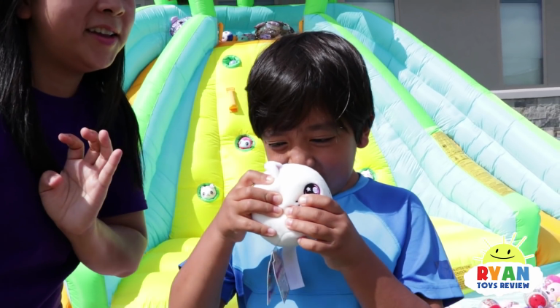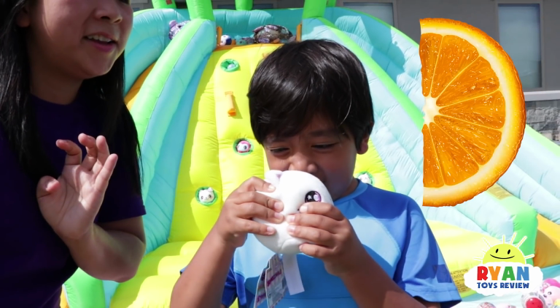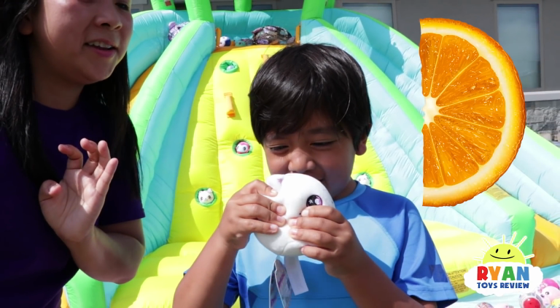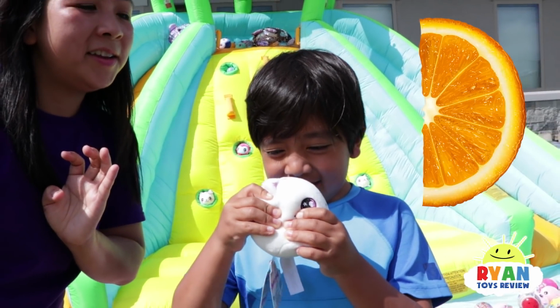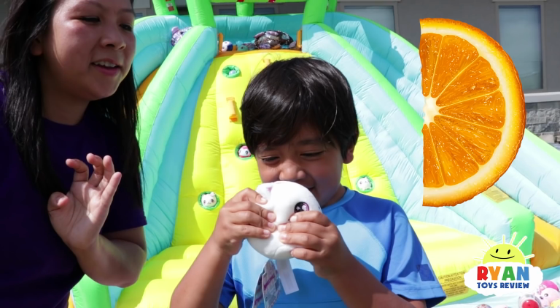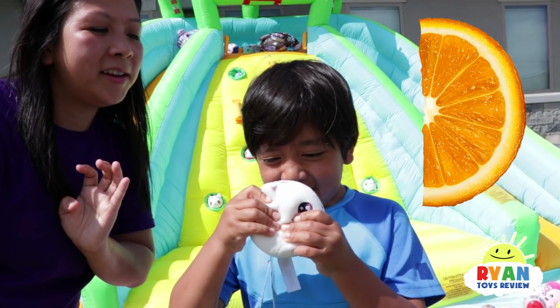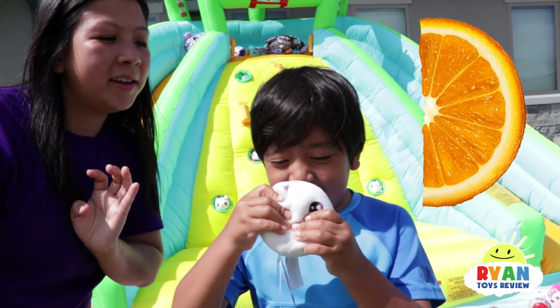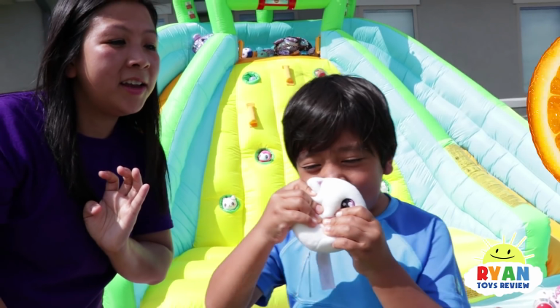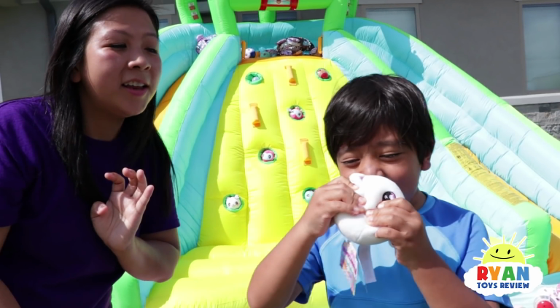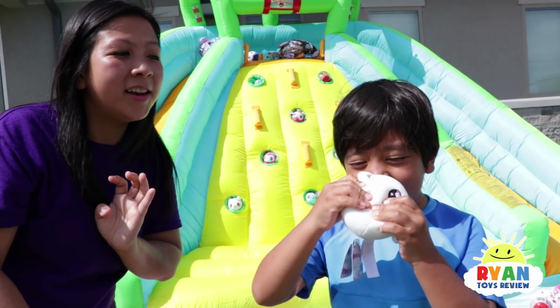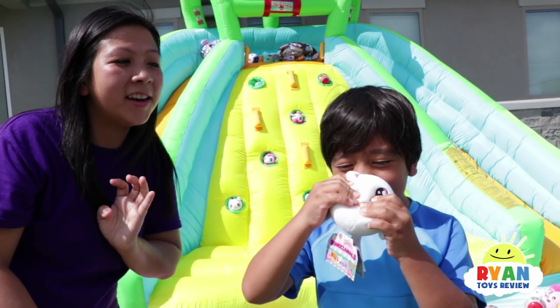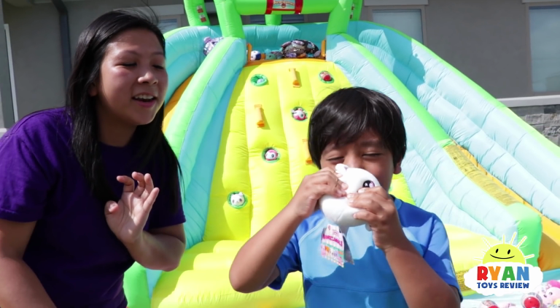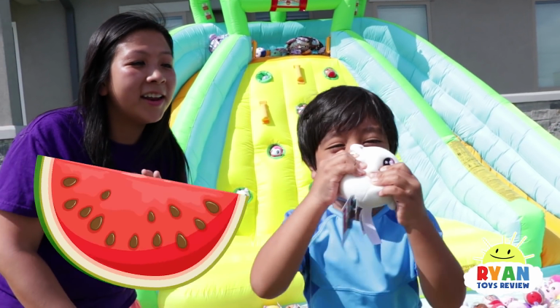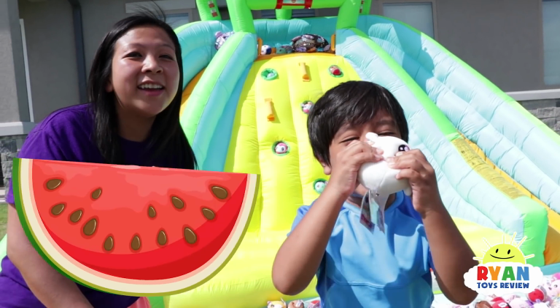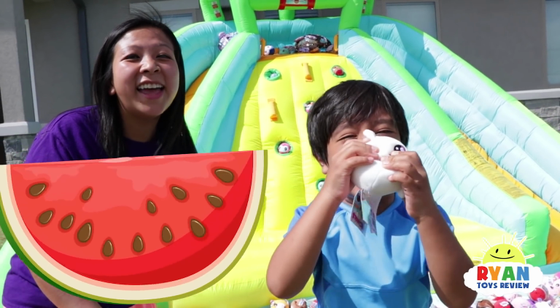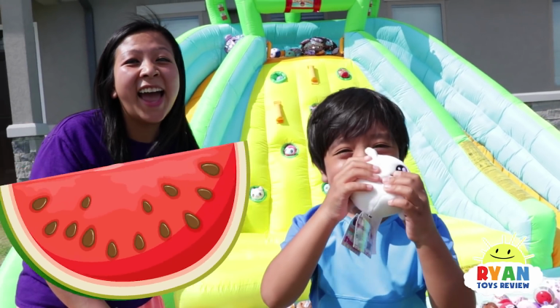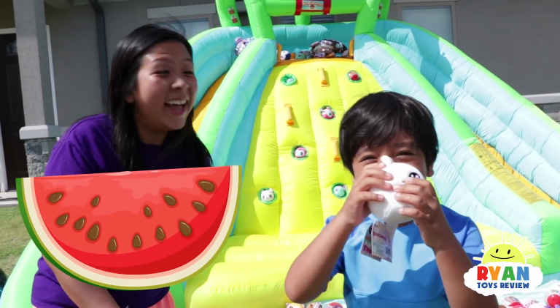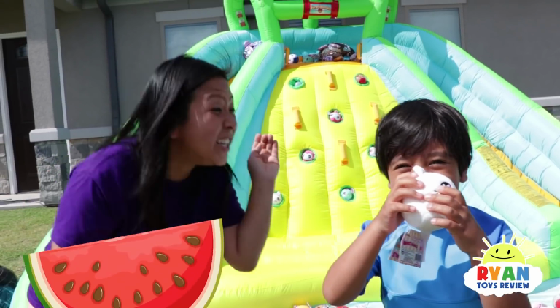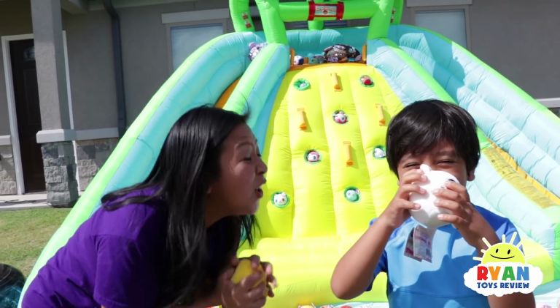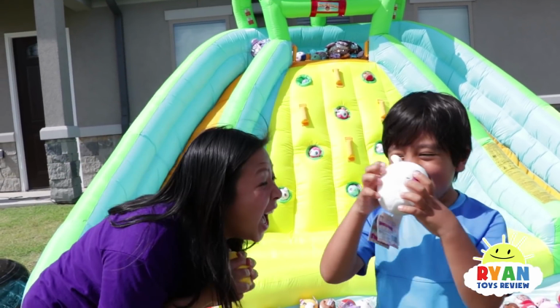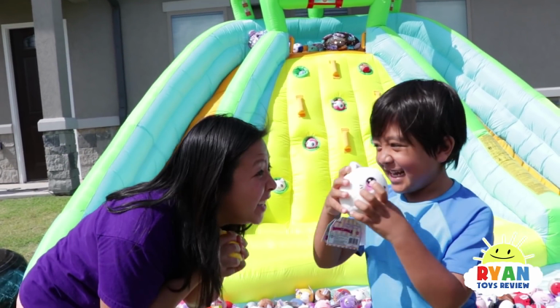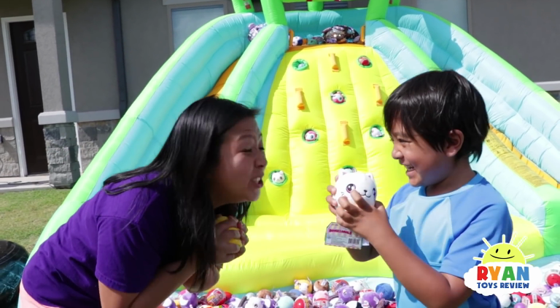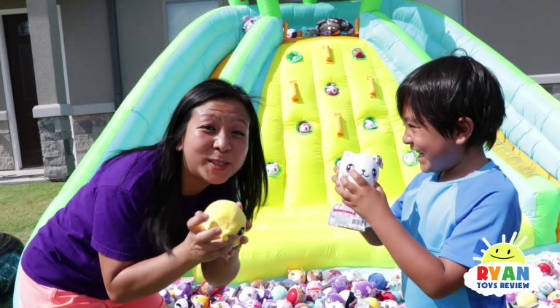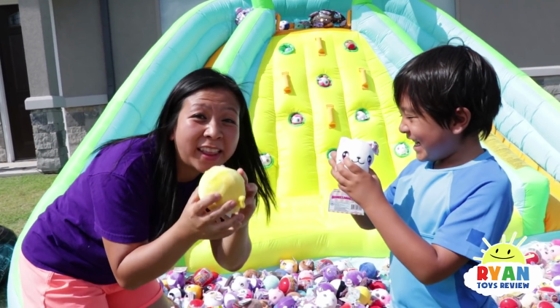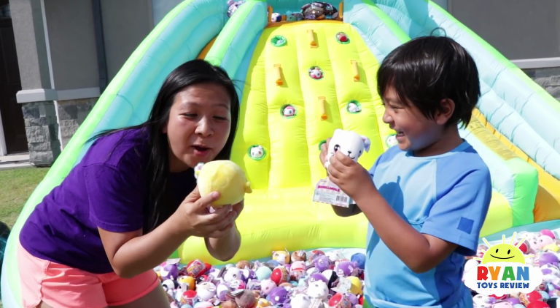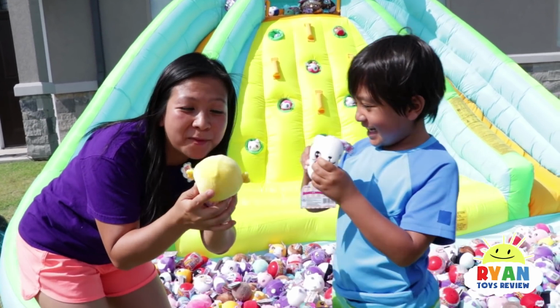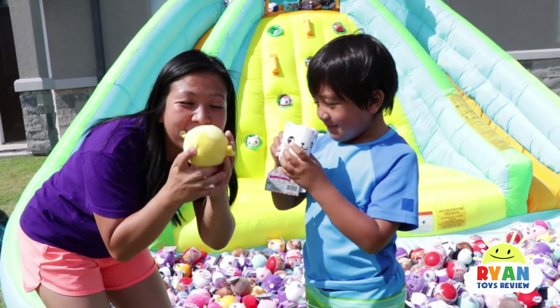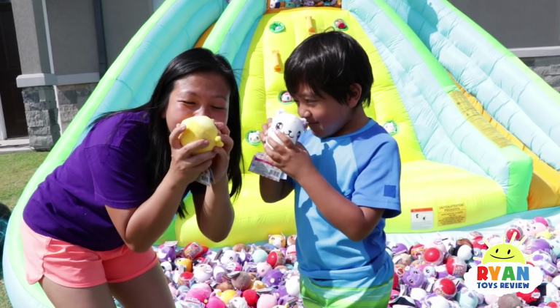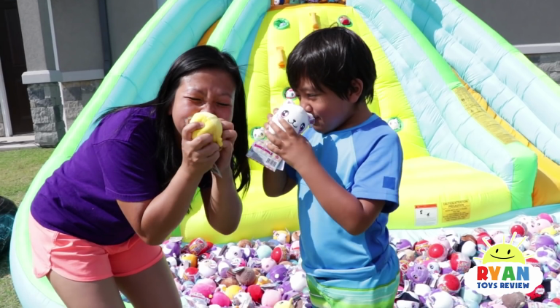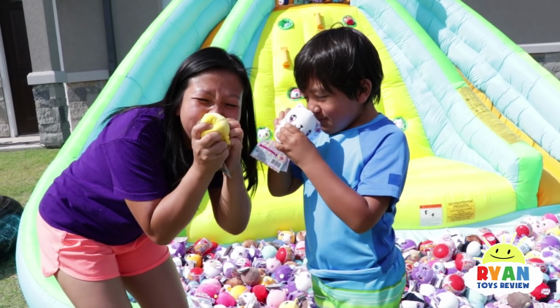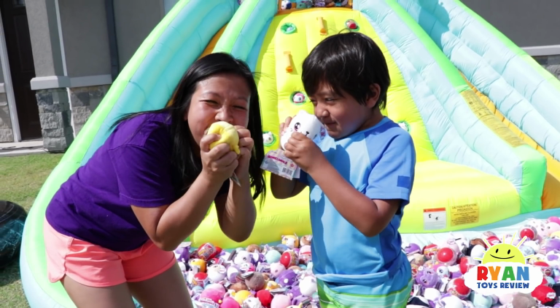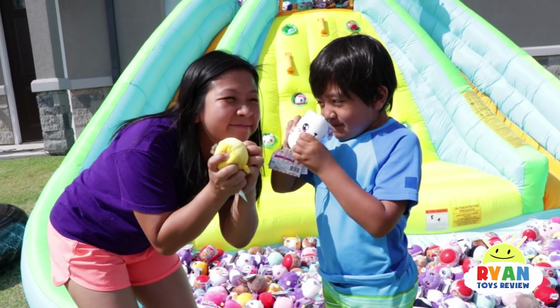Orange? No, no, no! Watermelon! That's right! They do smell like watermelon! Mmm!